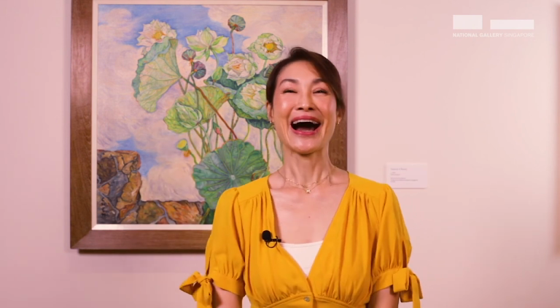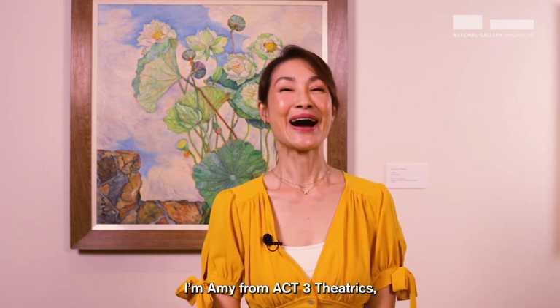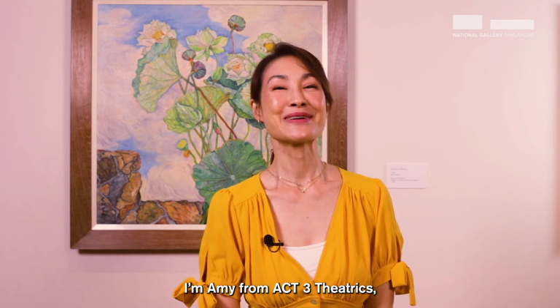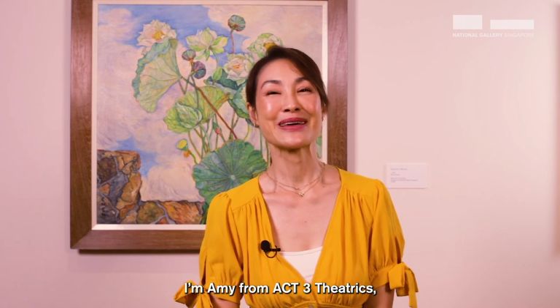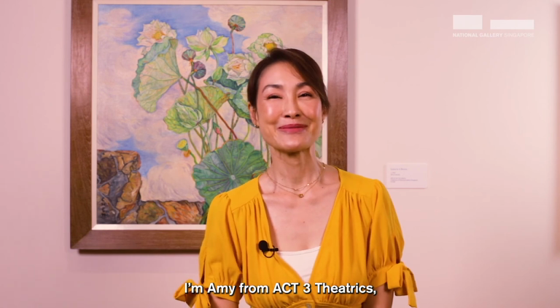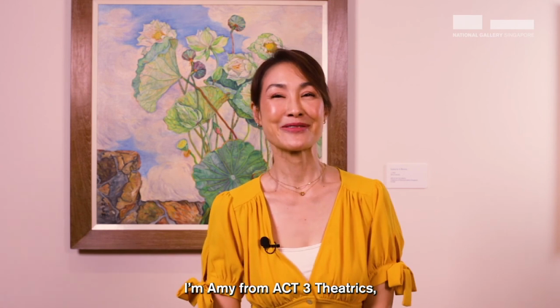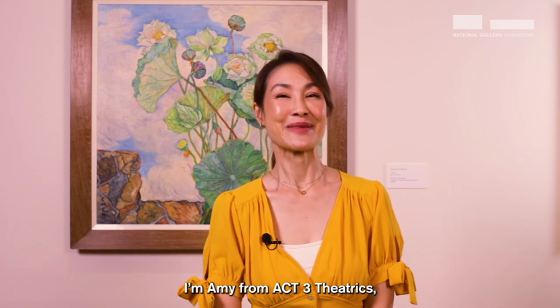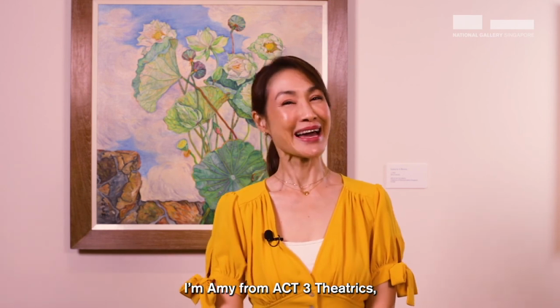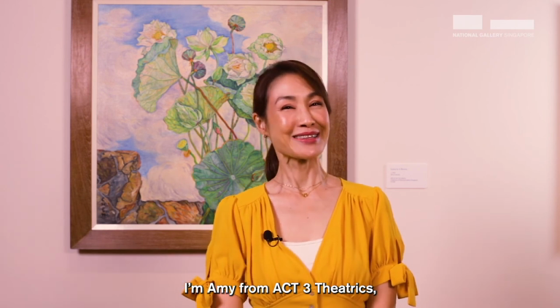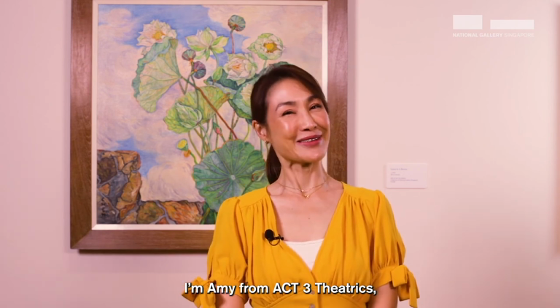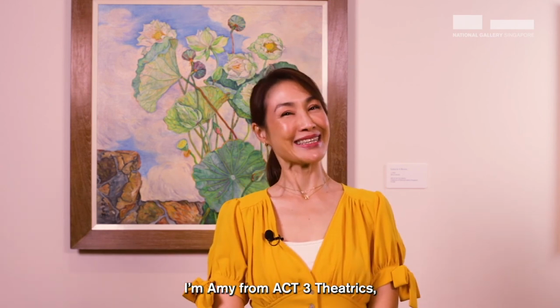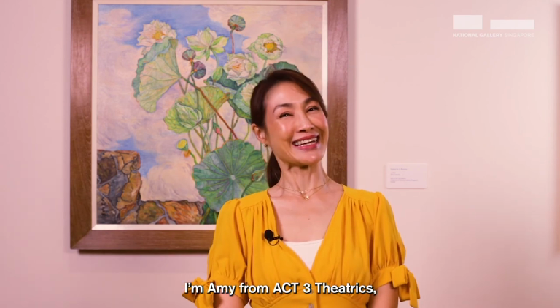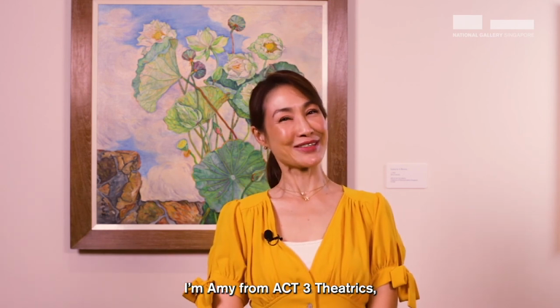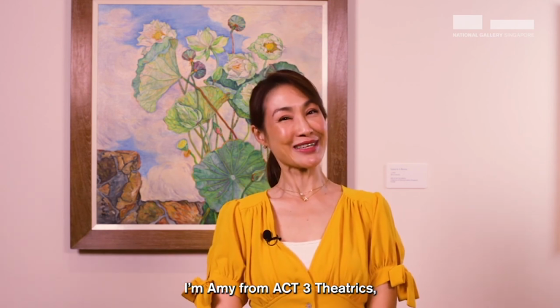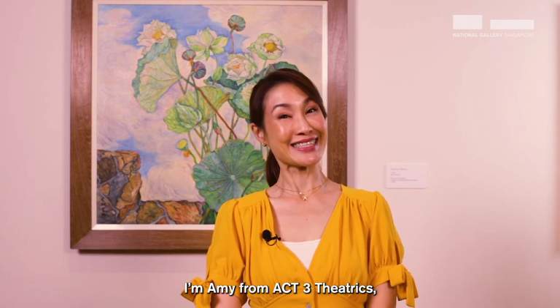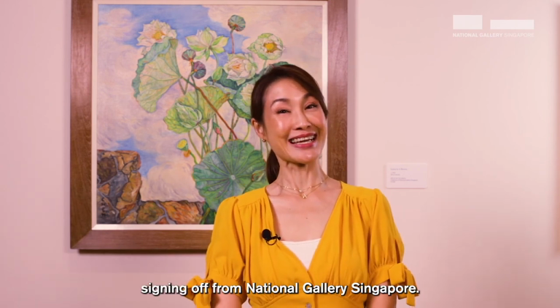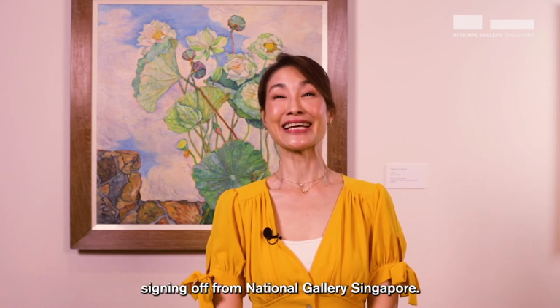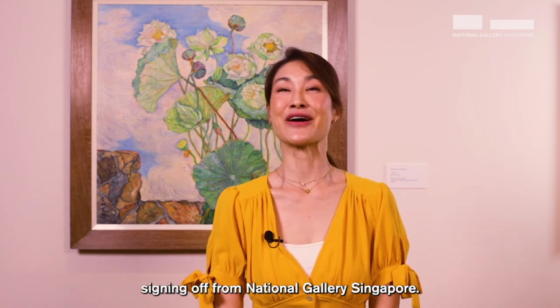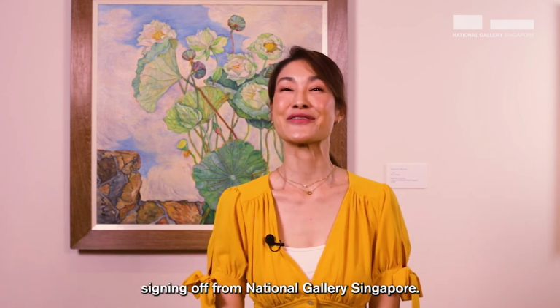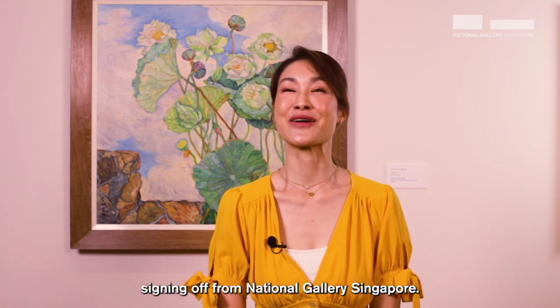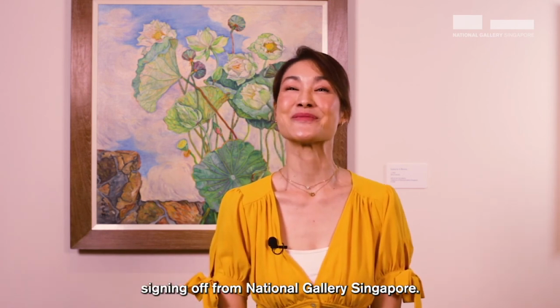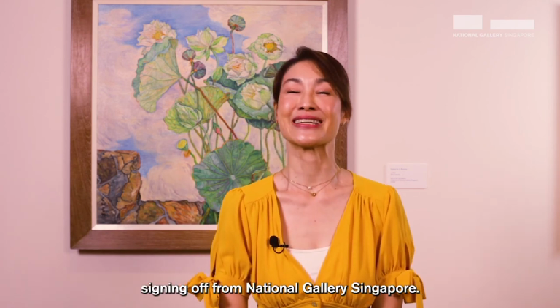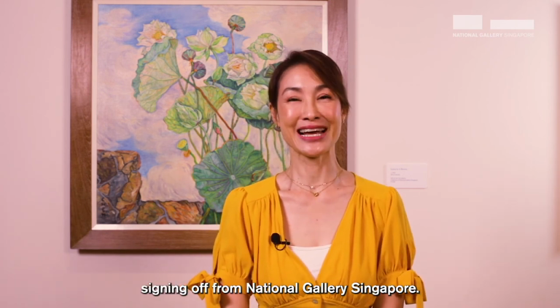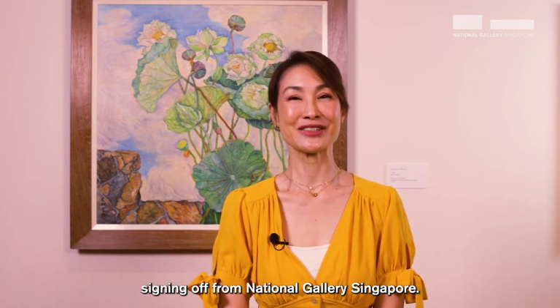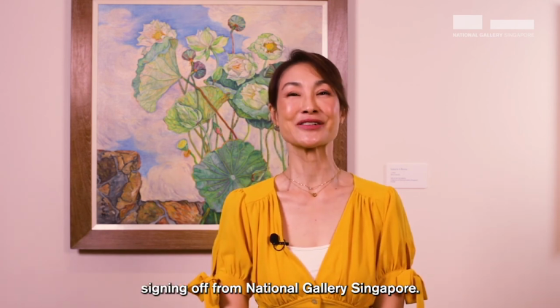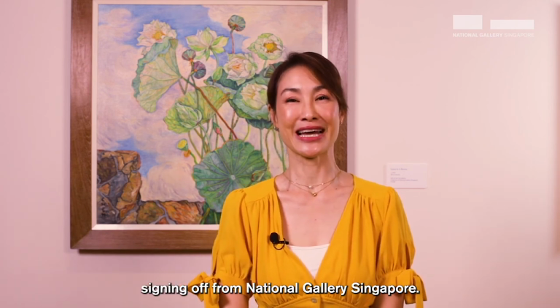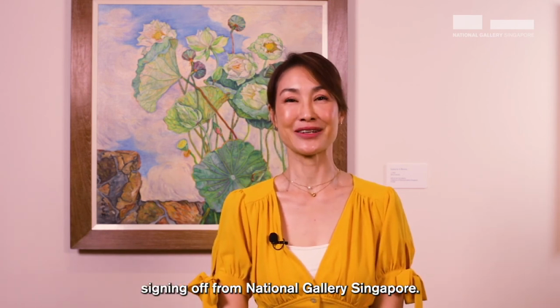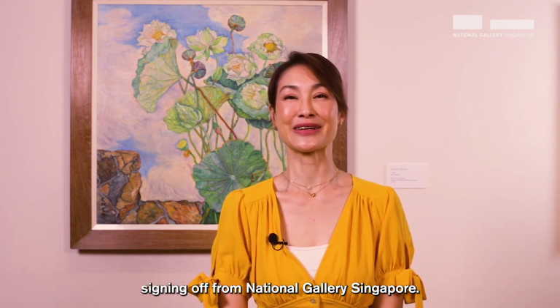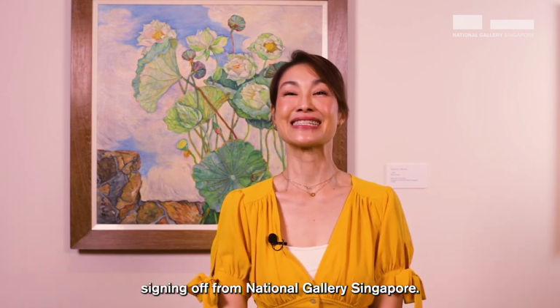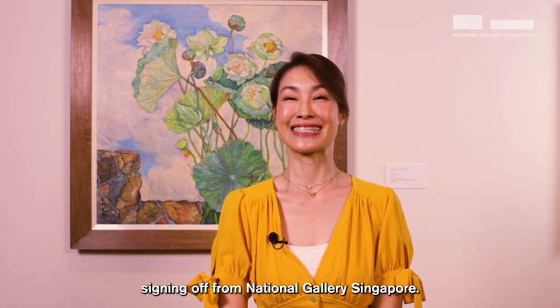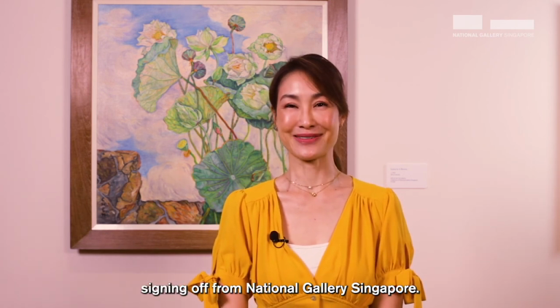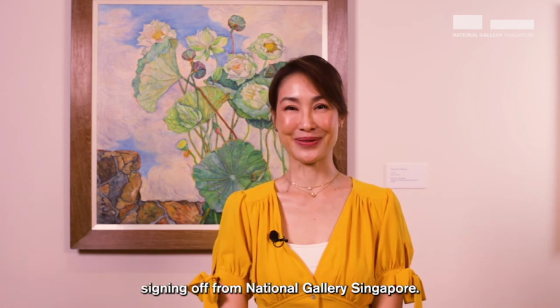I'm Amy from Axby Theatrics signing off from the National Gallery Singapore.